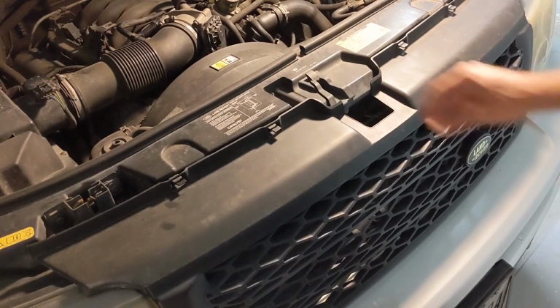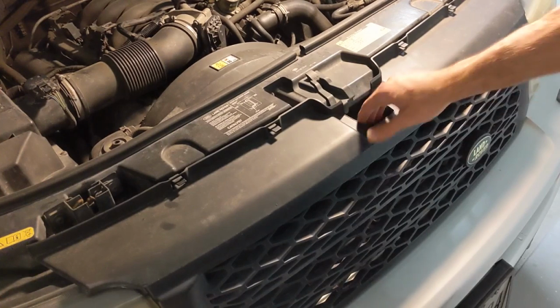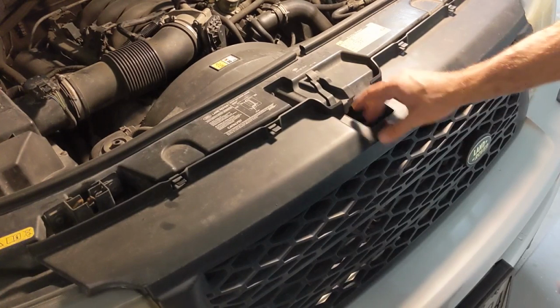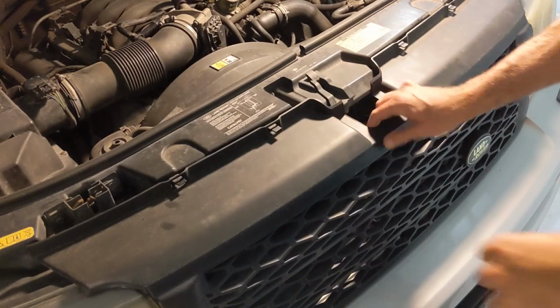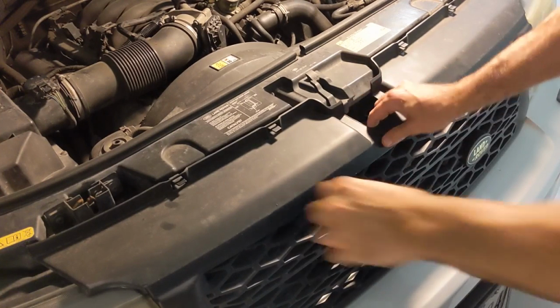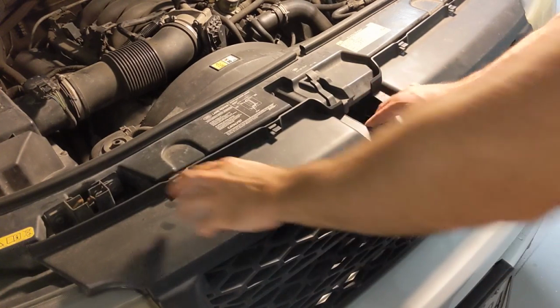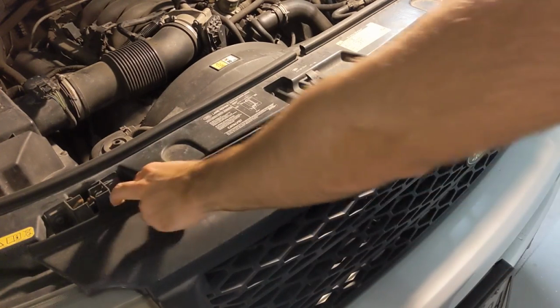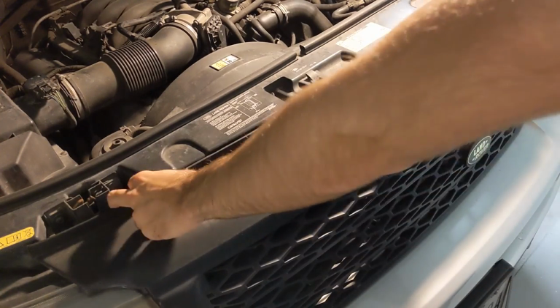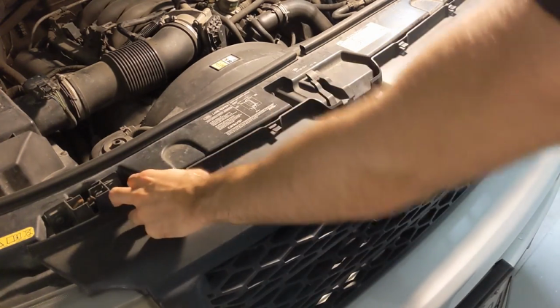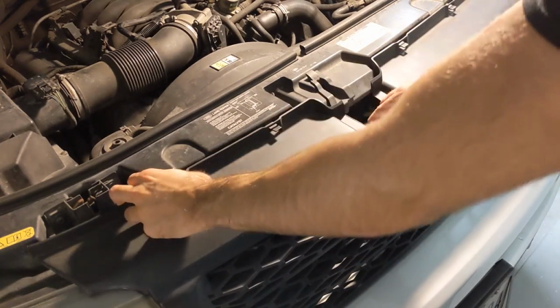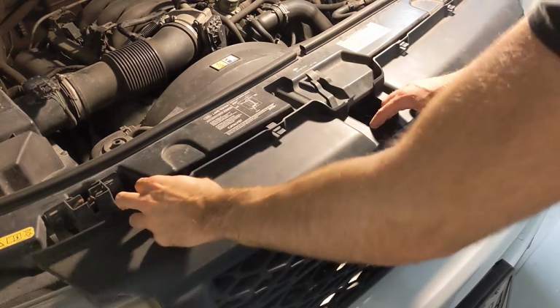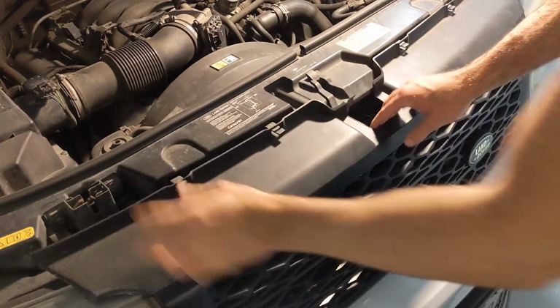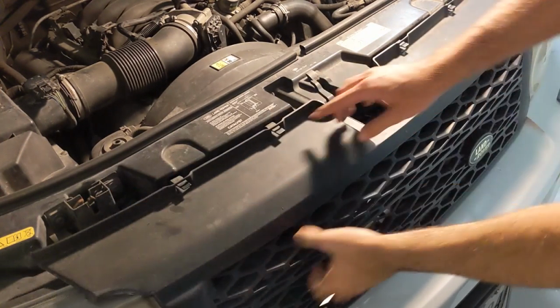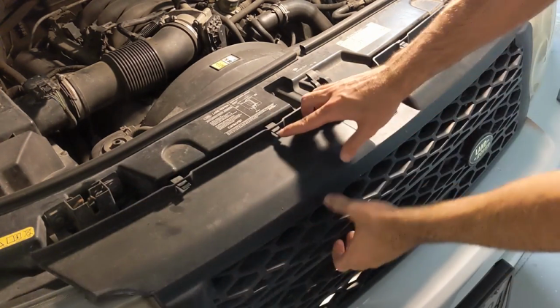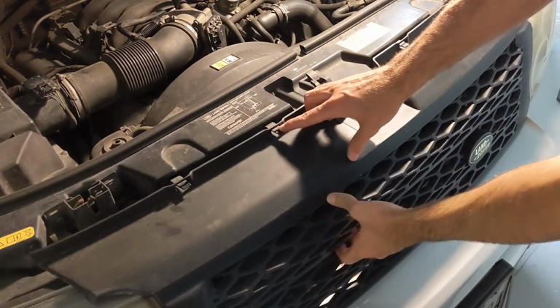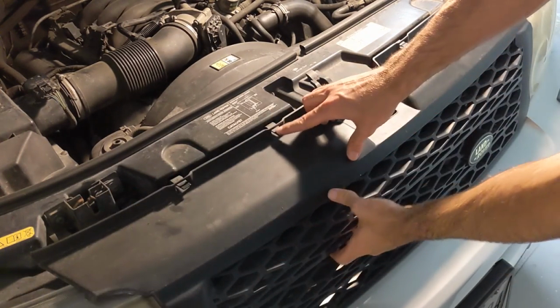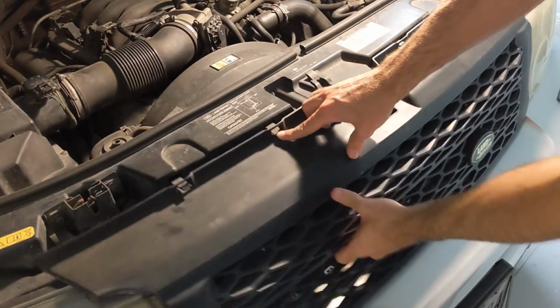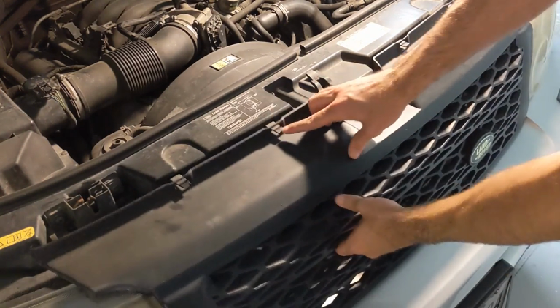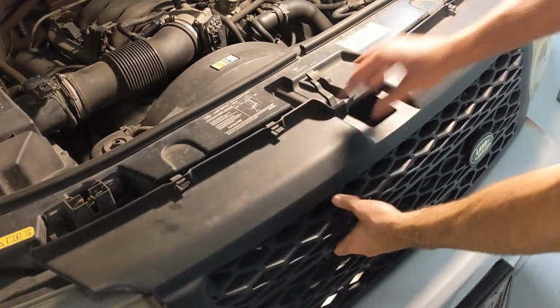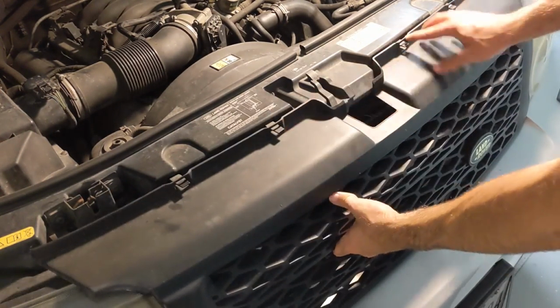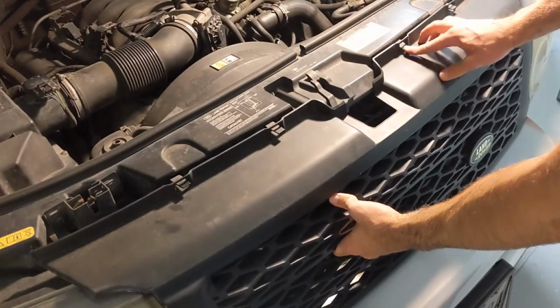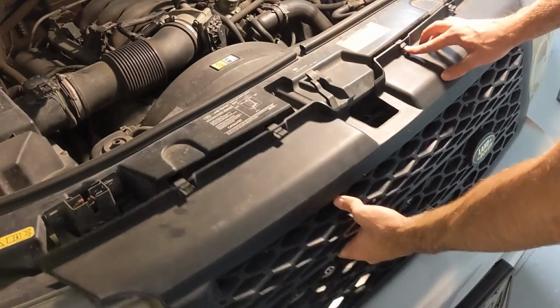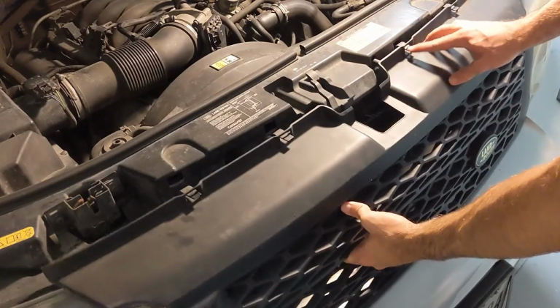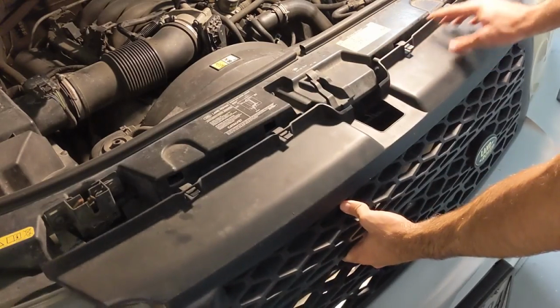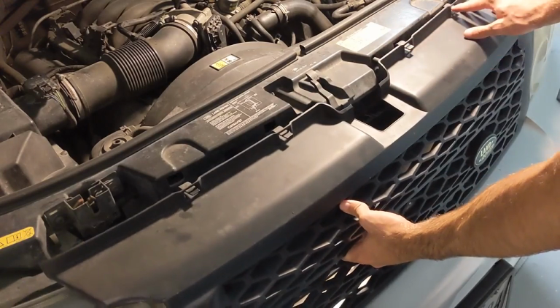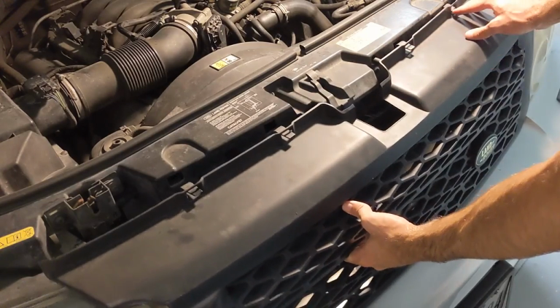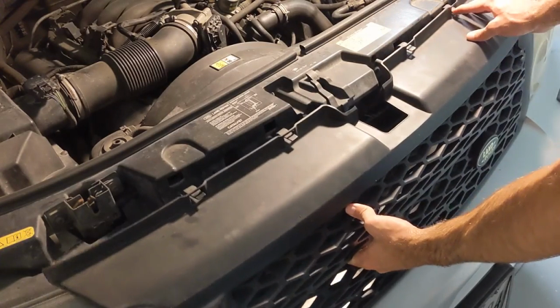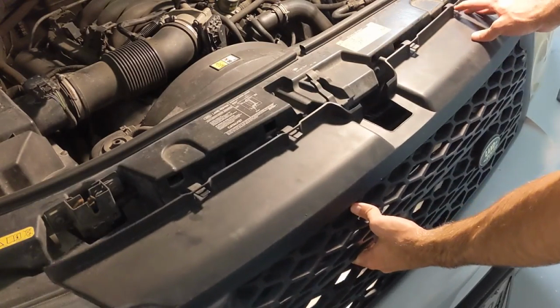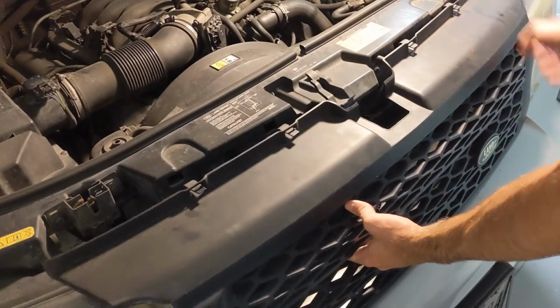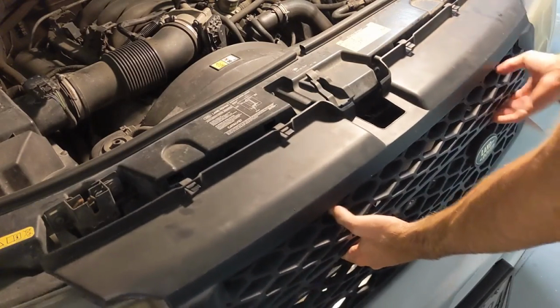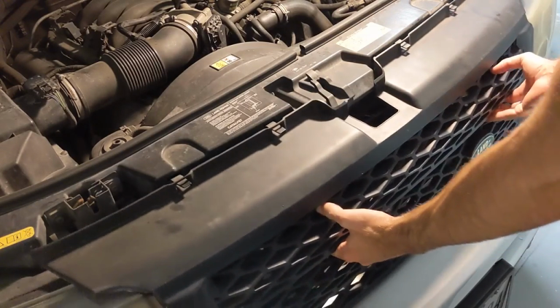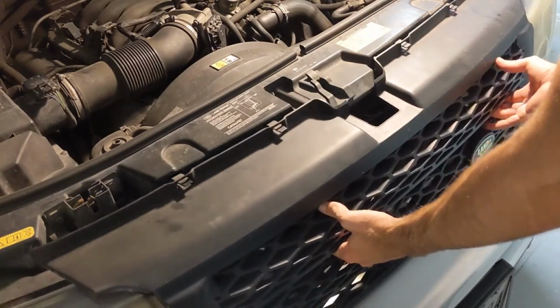Next, remove the plastic grill — compress the four tabs and pull it out. The LR3 grill will be slightly different.